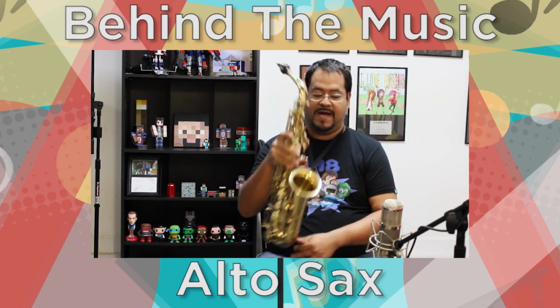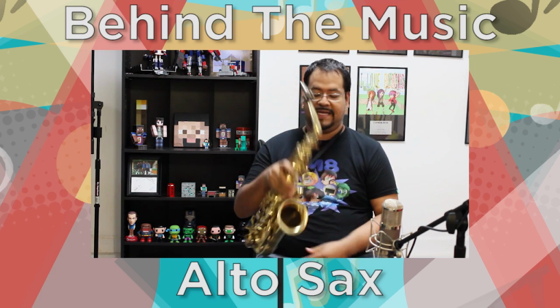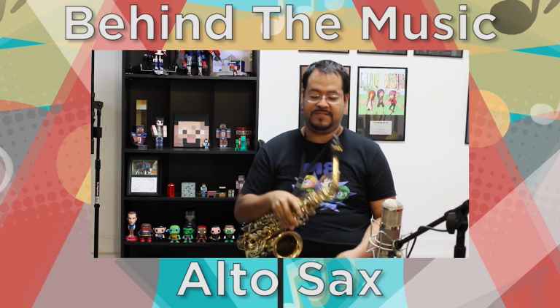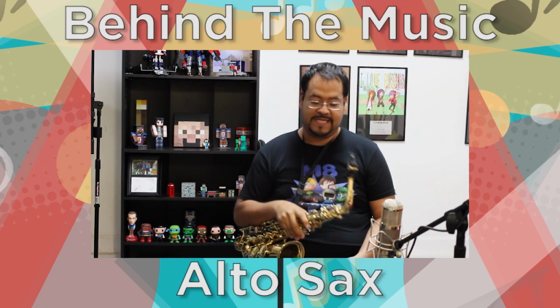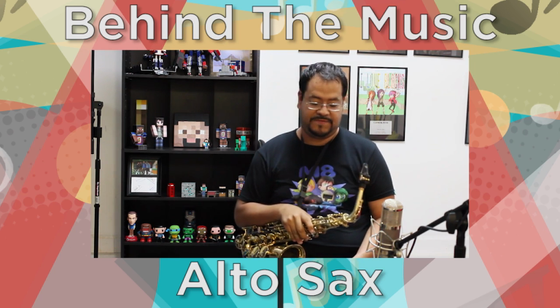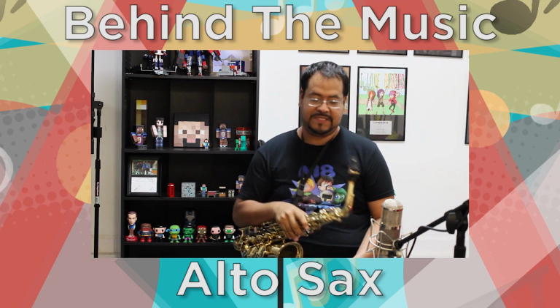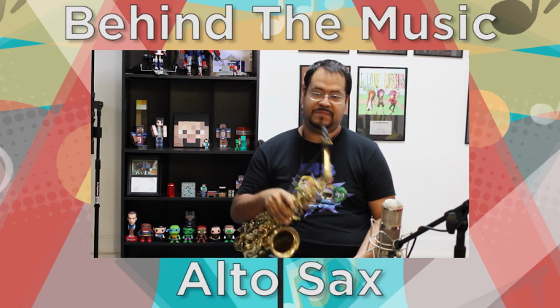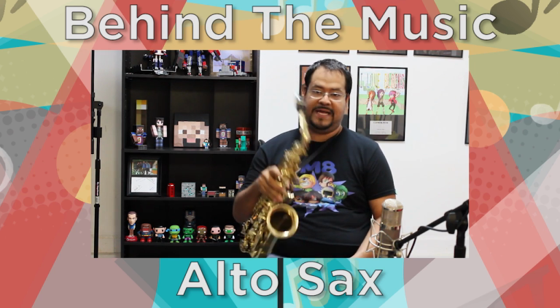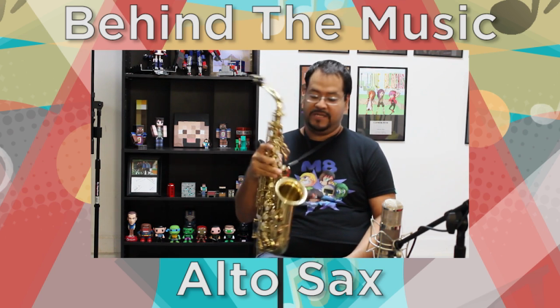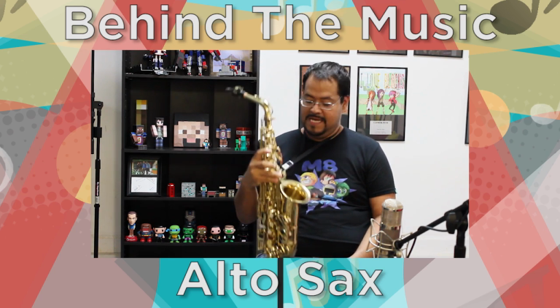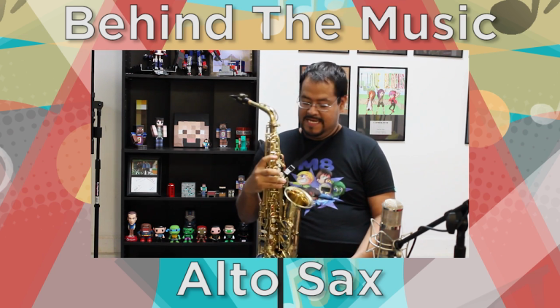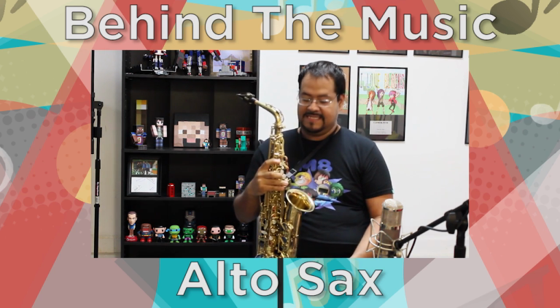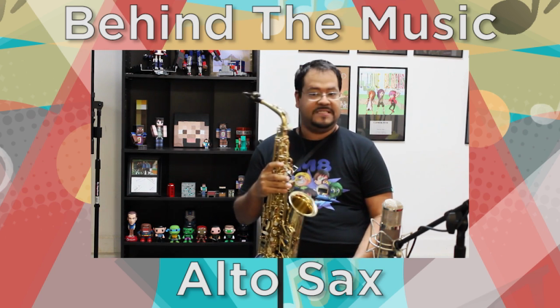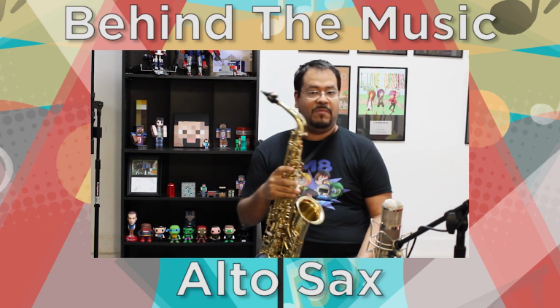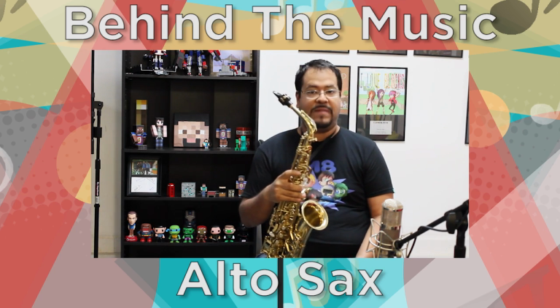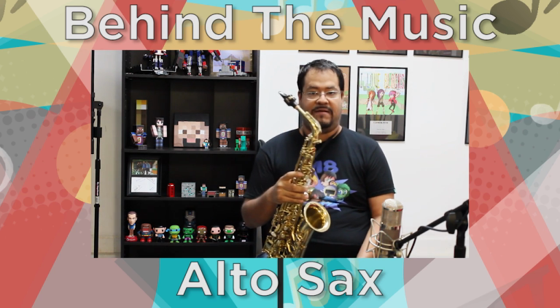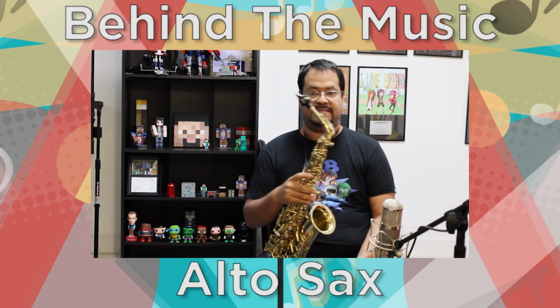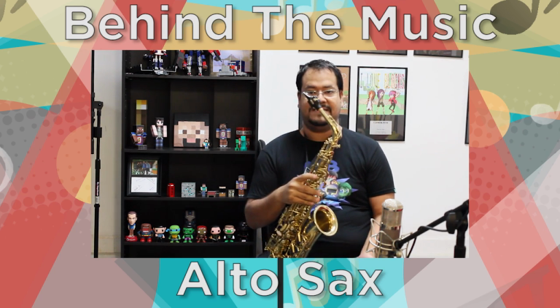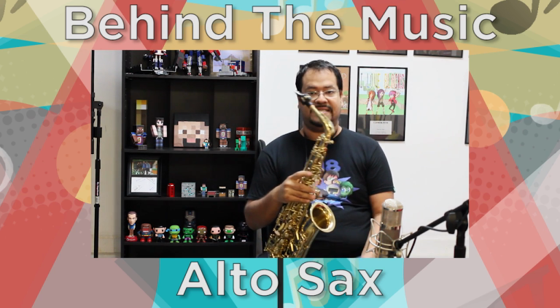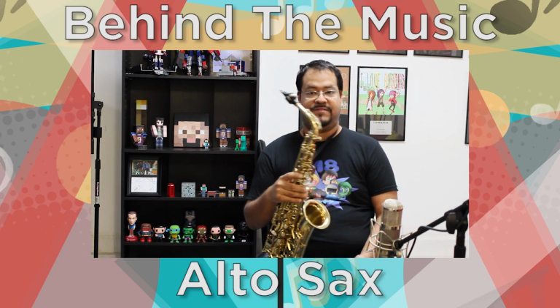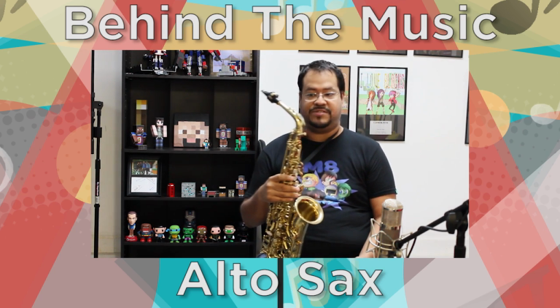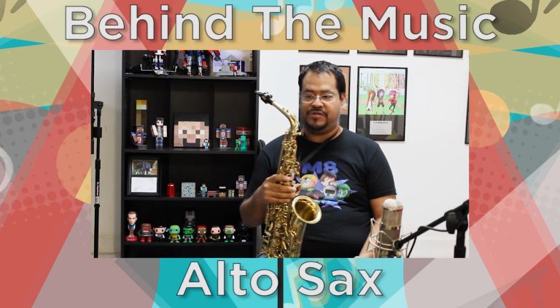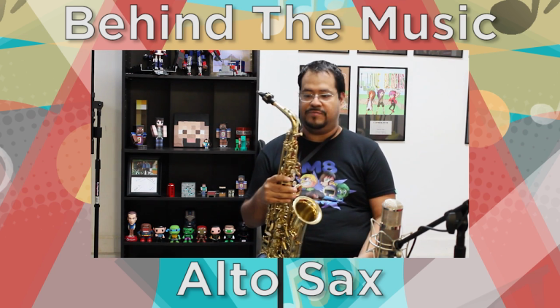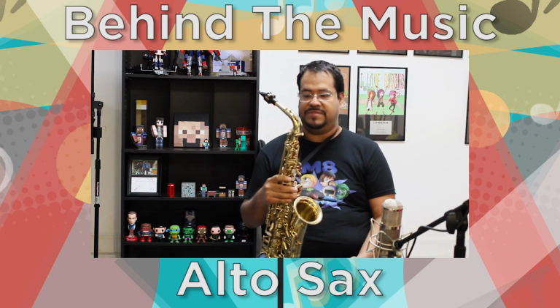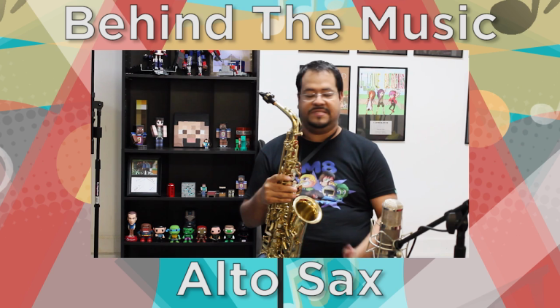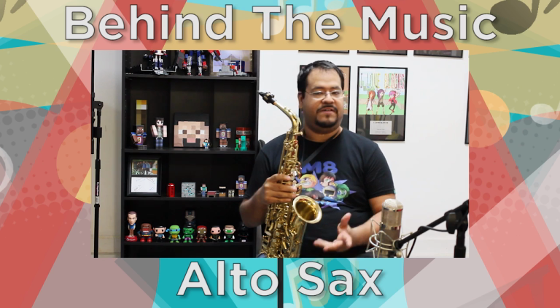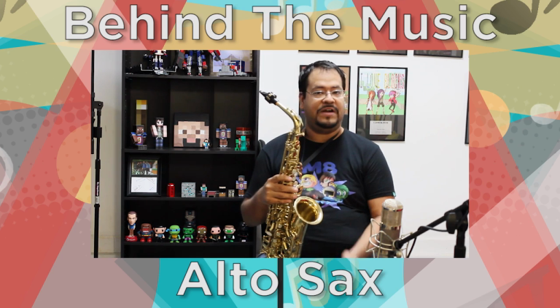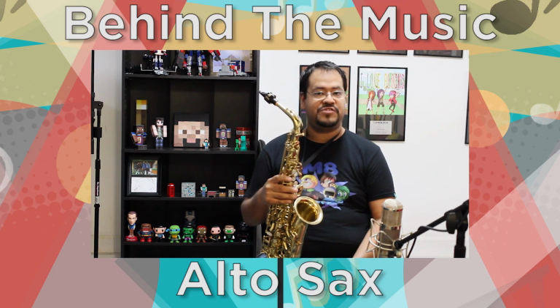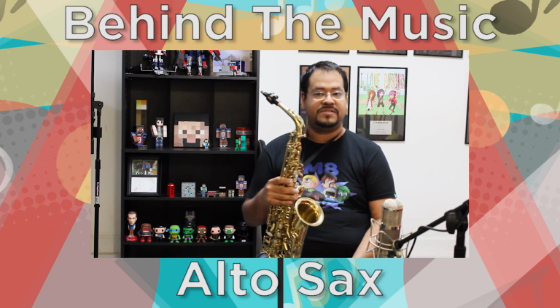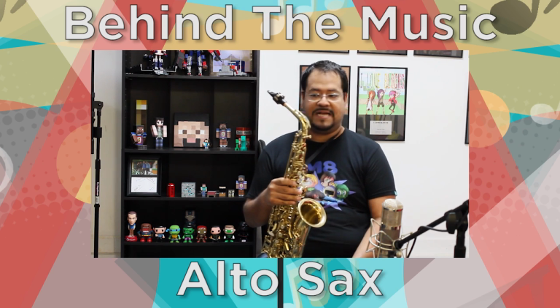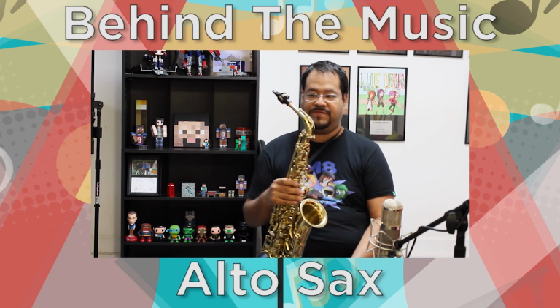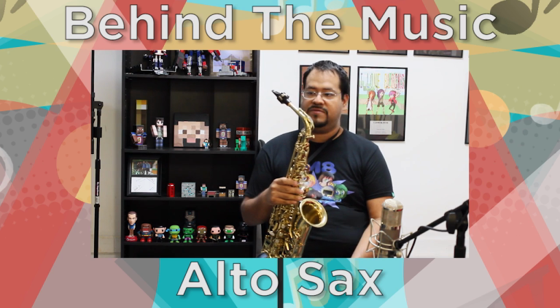The alto saxophone that I'm playing on is a Summer Paris Series 2. This is a French saxophone.